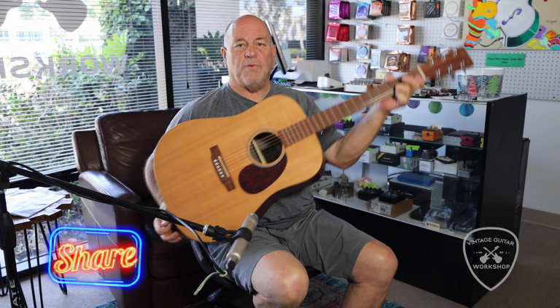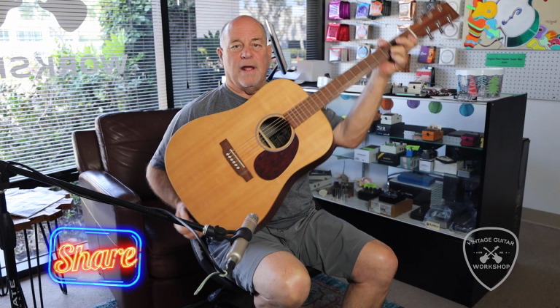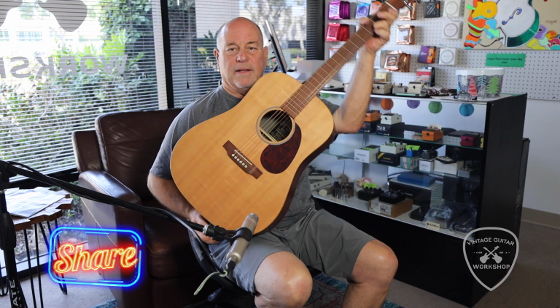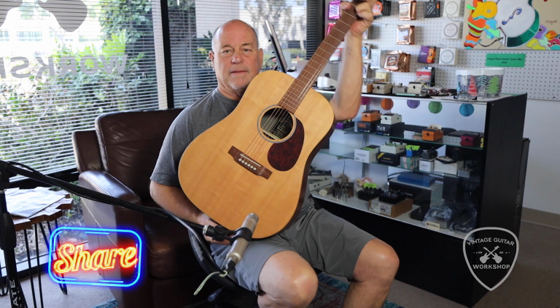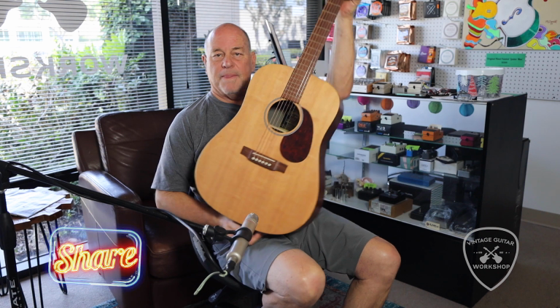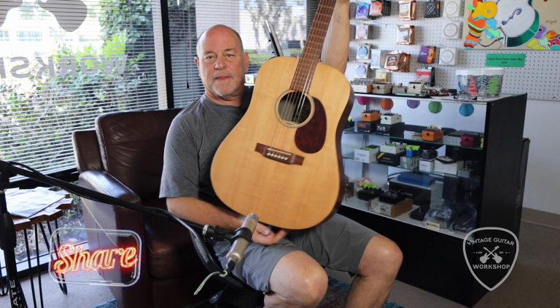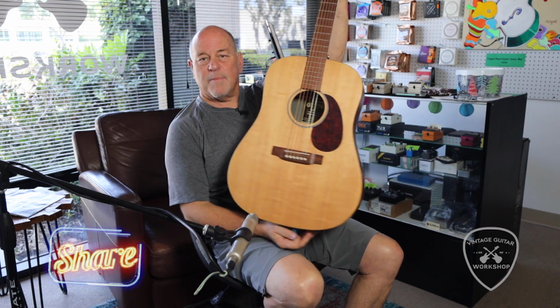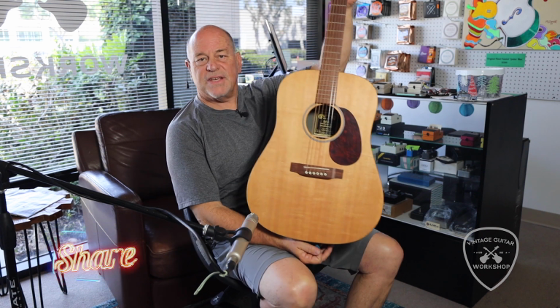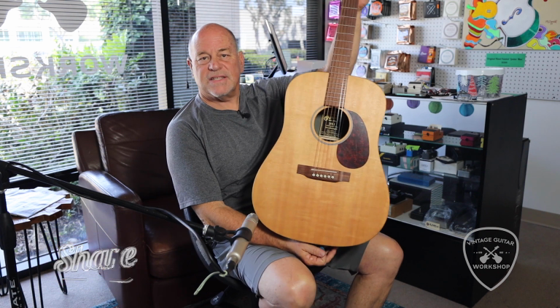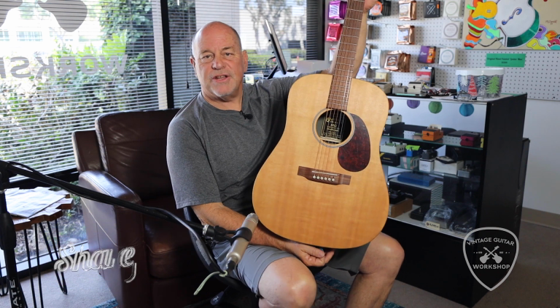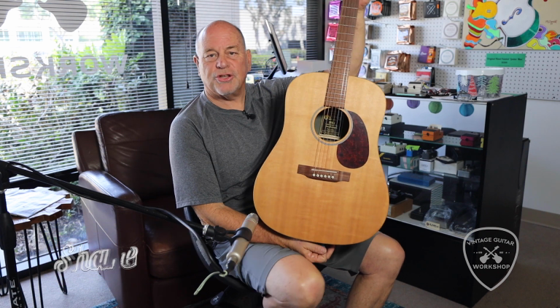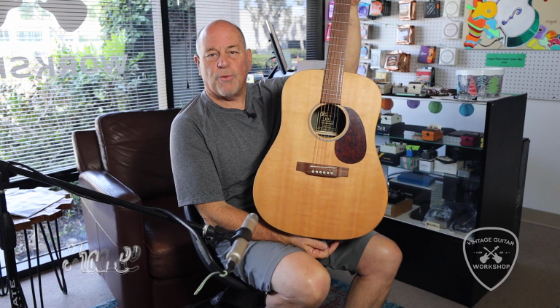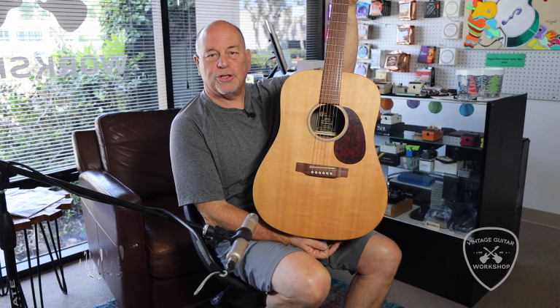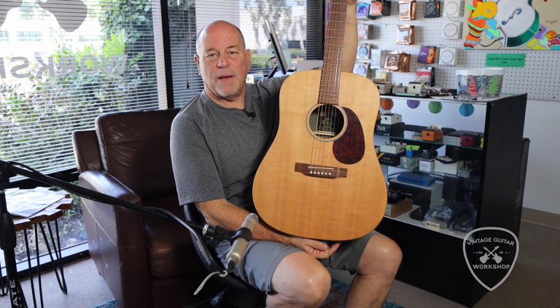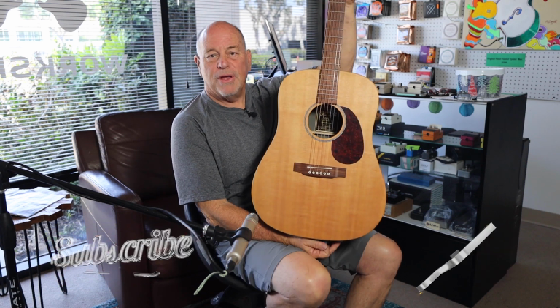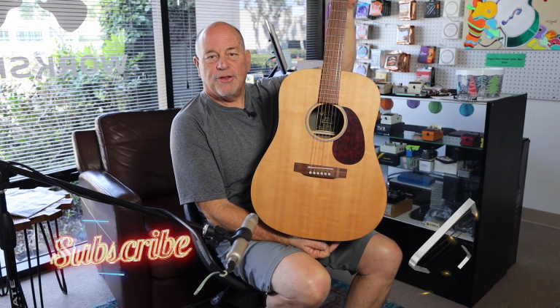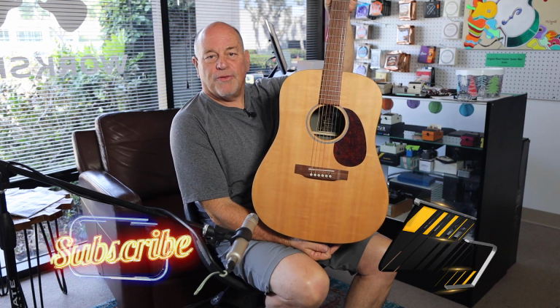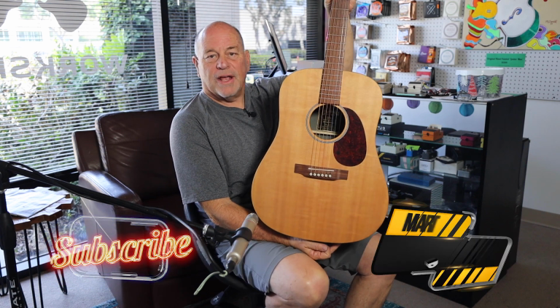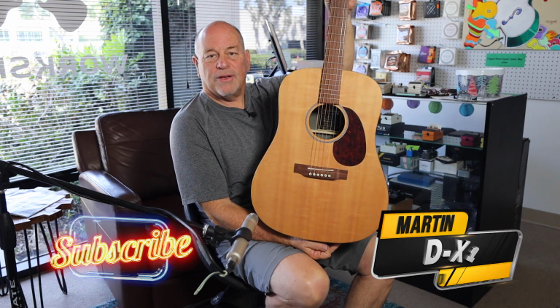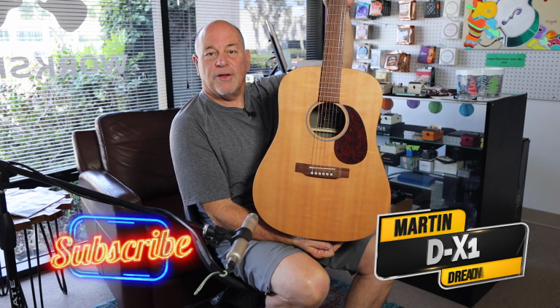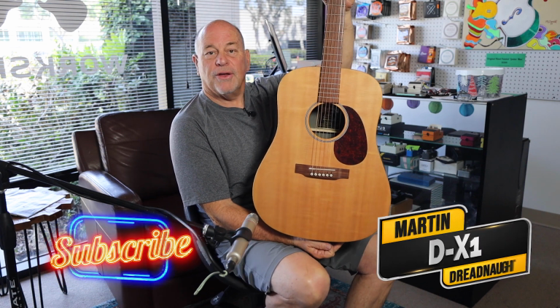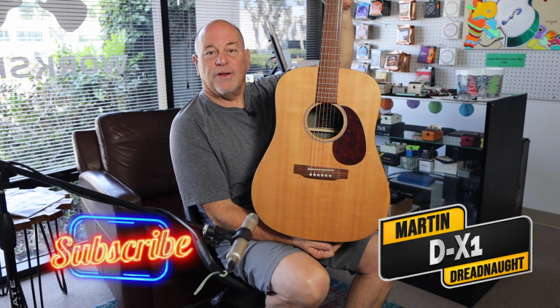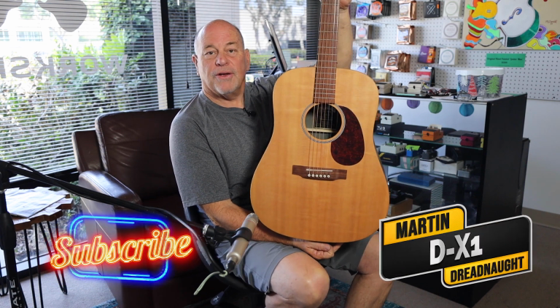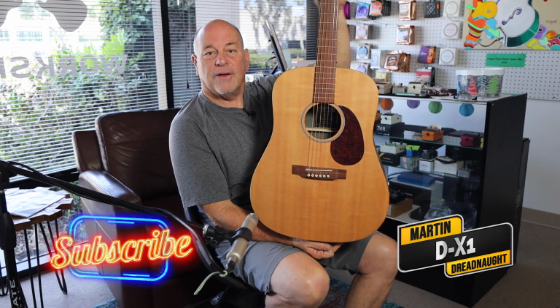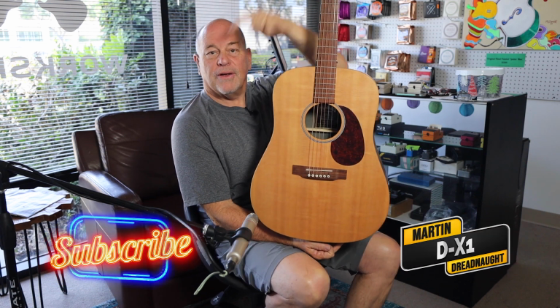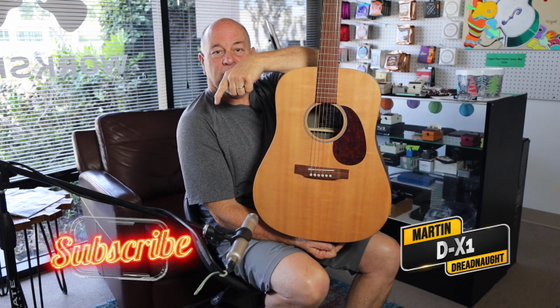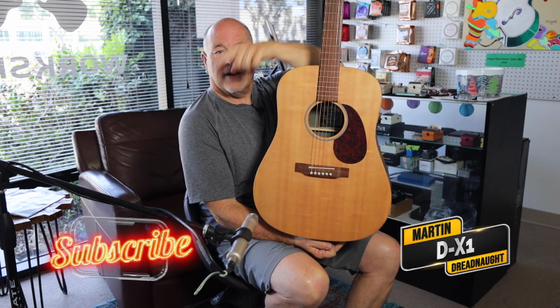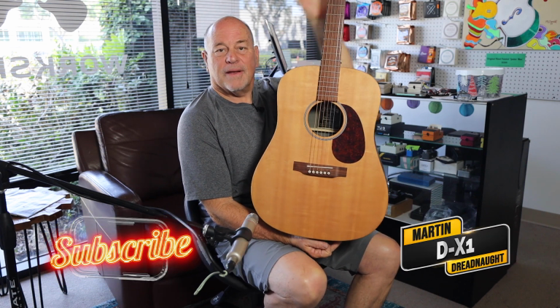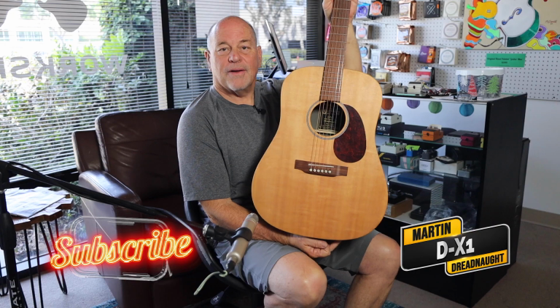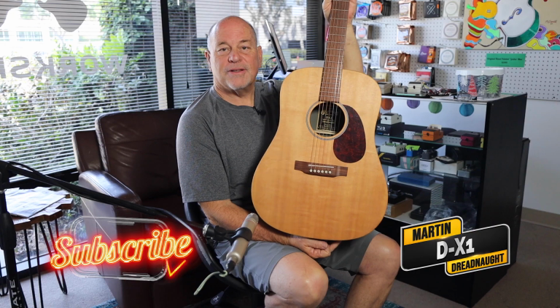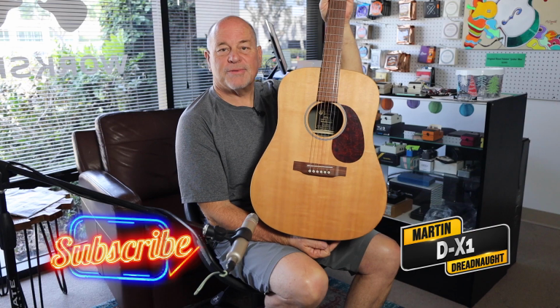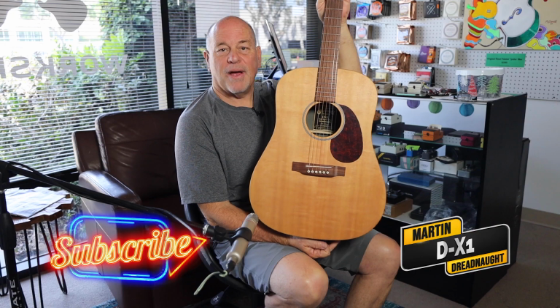DX1. Come and see us at the Finnish Guitar Workshop. Don't forget to subscribe!